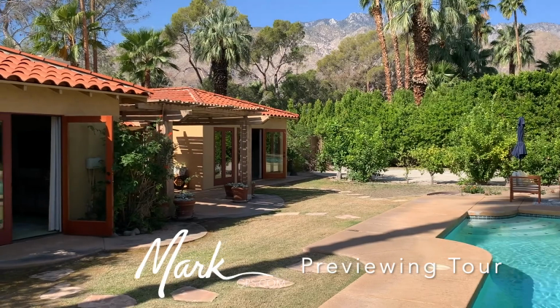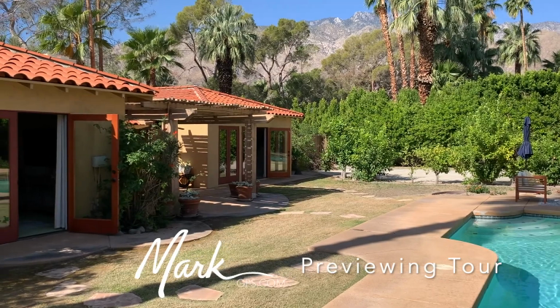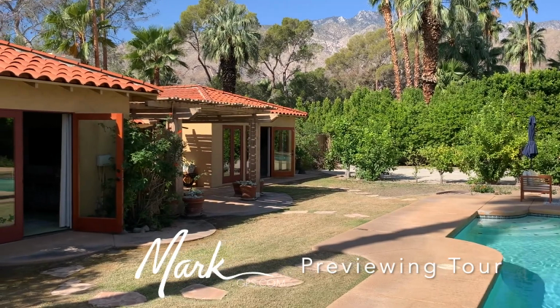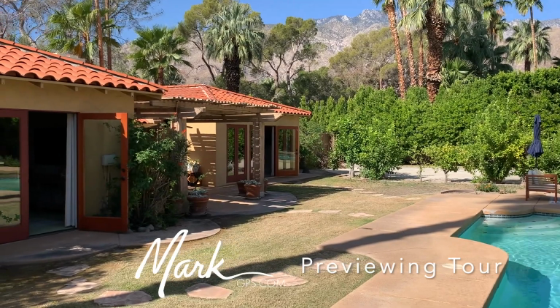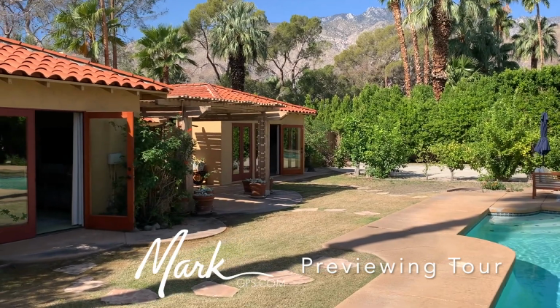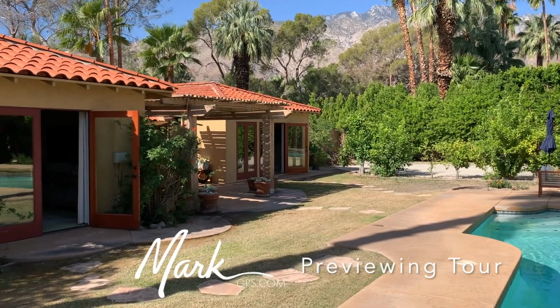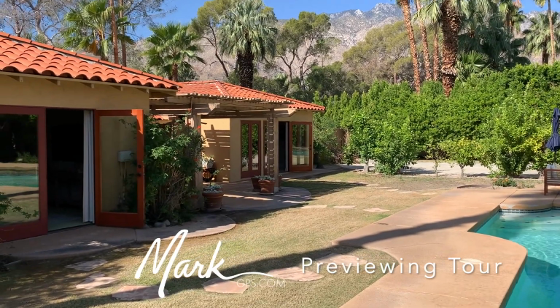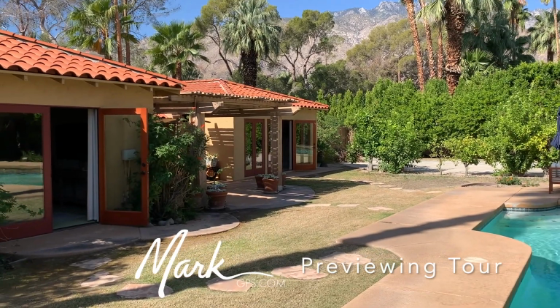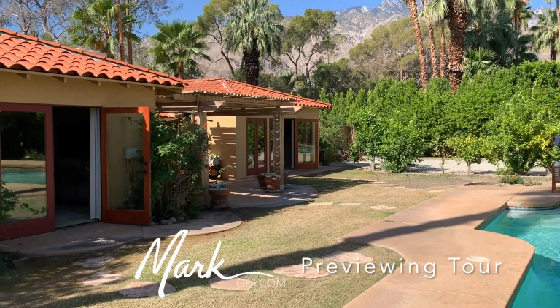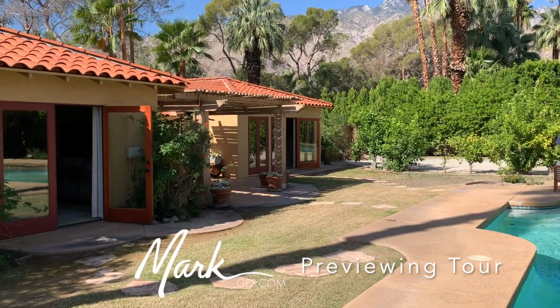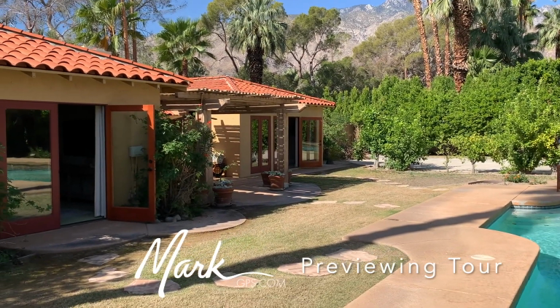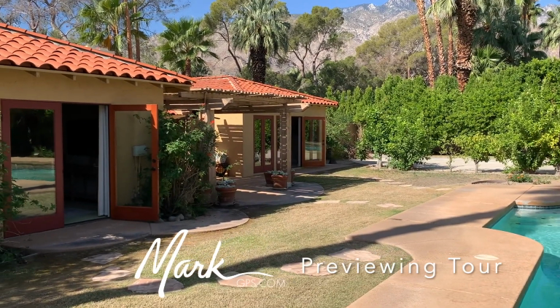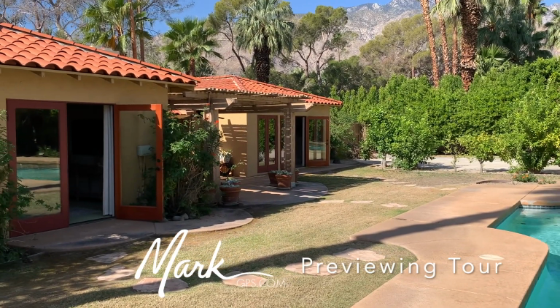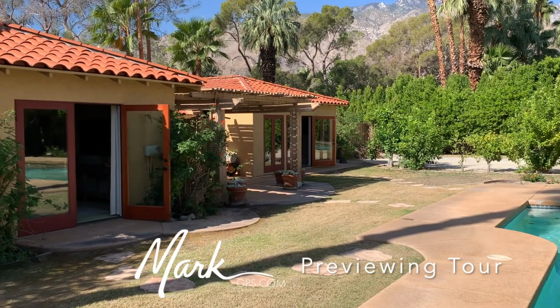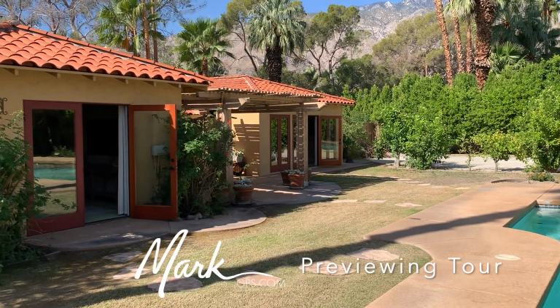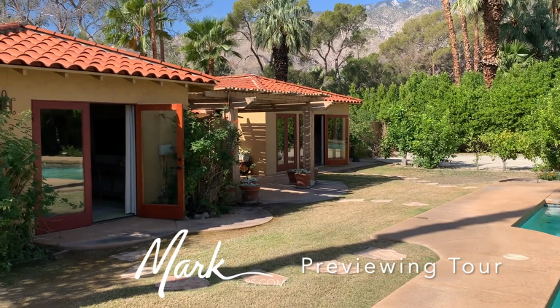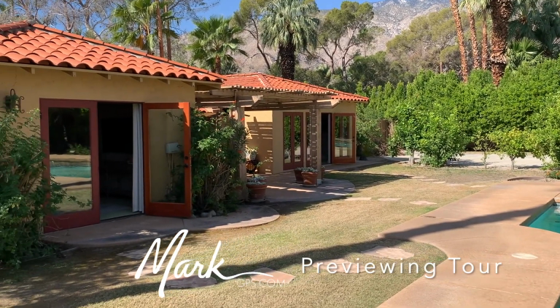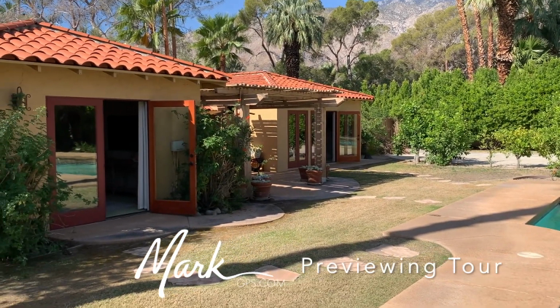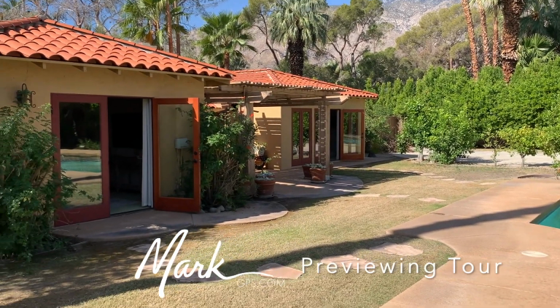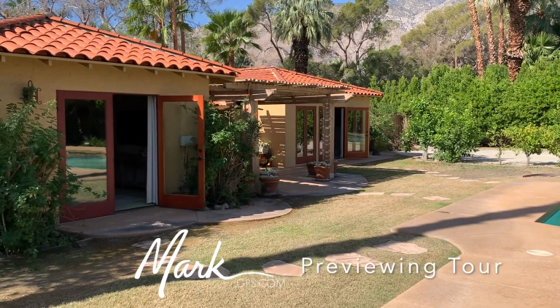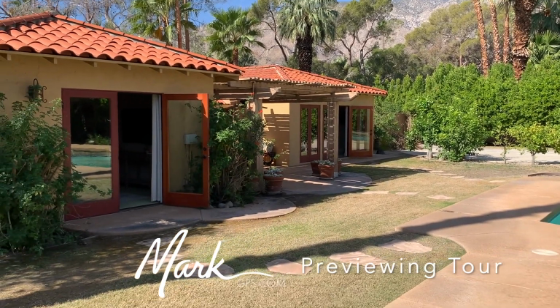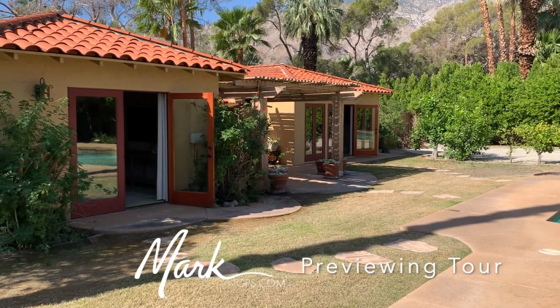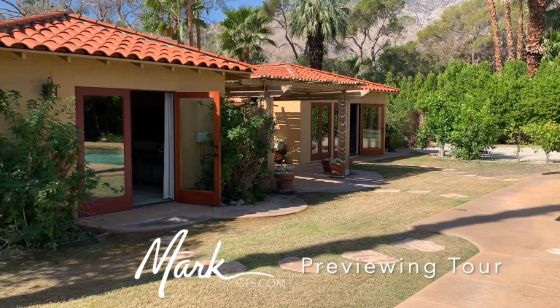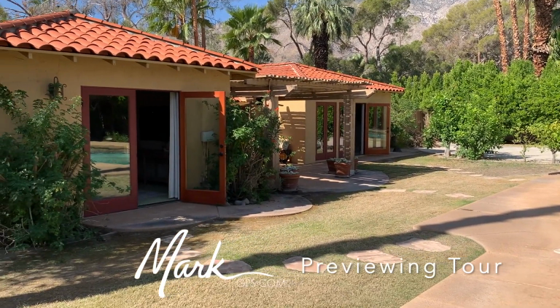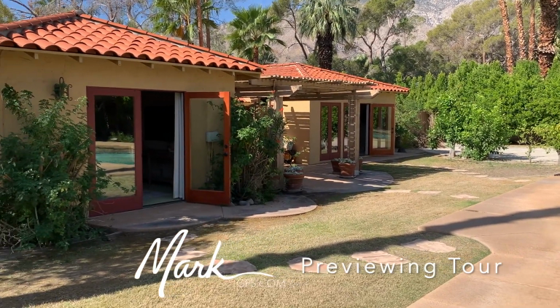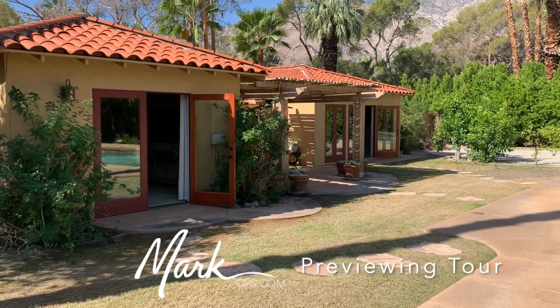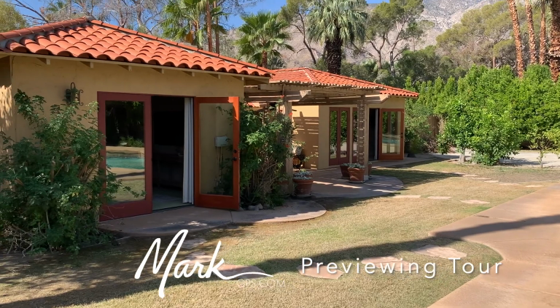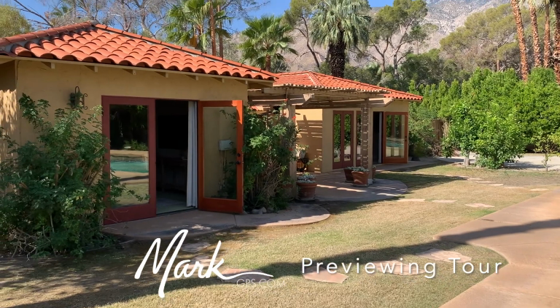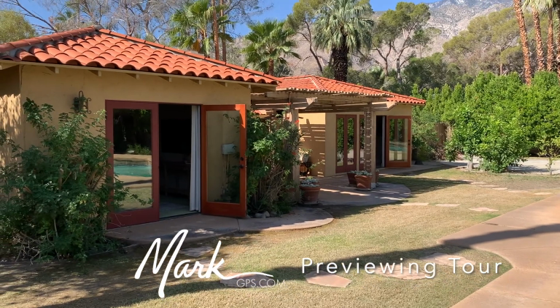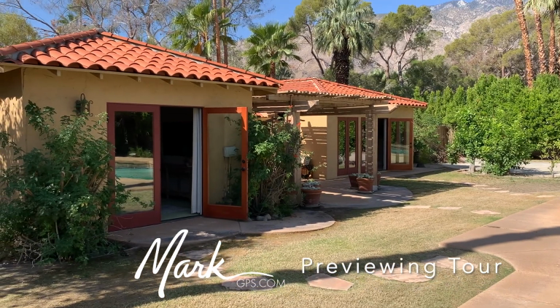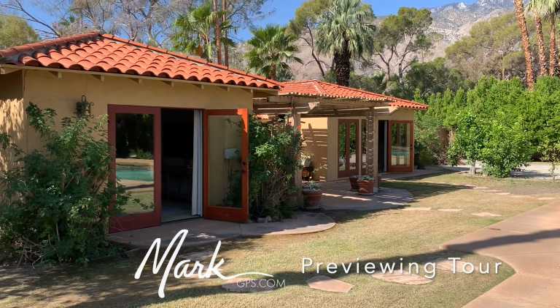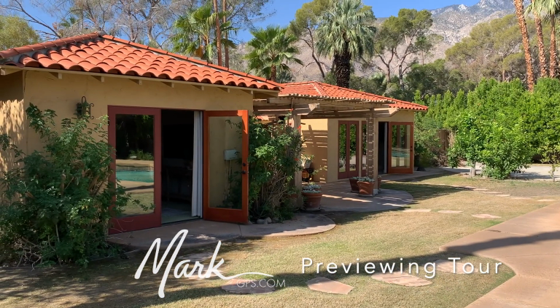That's it! Mark at markgps.com — if you have questions about real estate in the desert, I'd love to help you out. Take care.